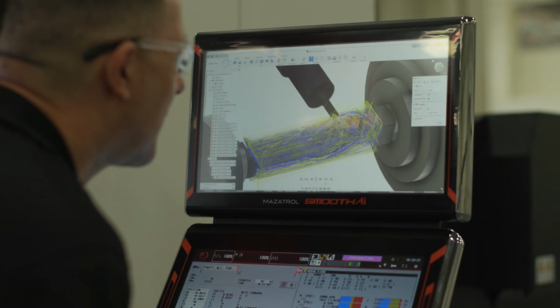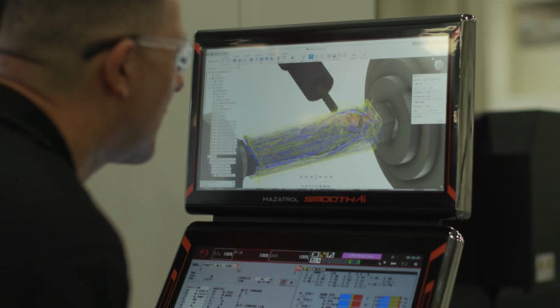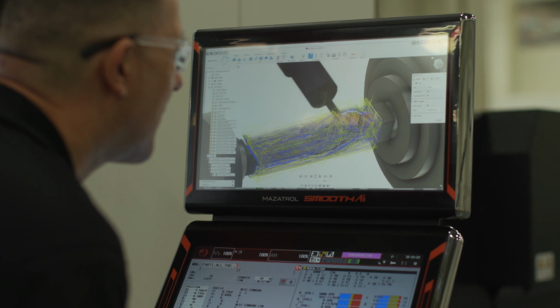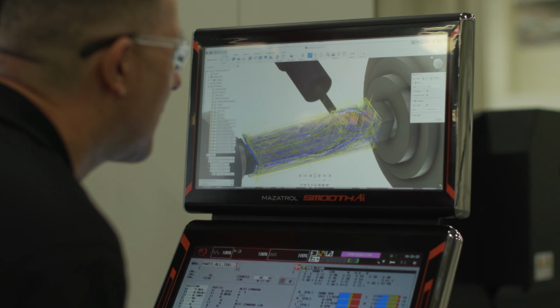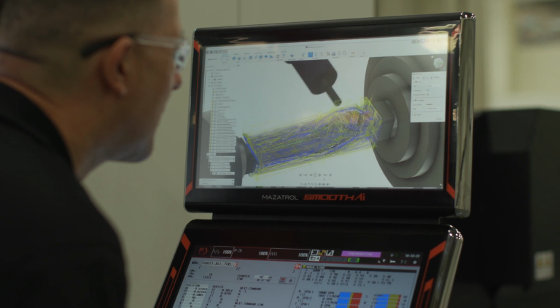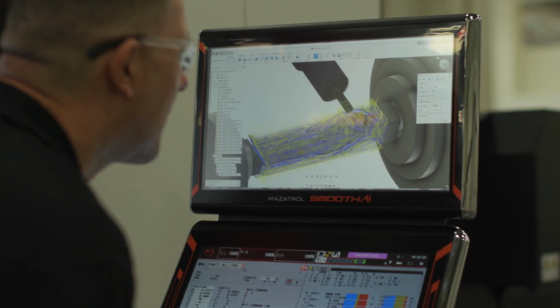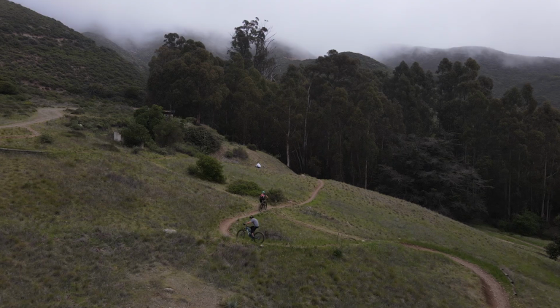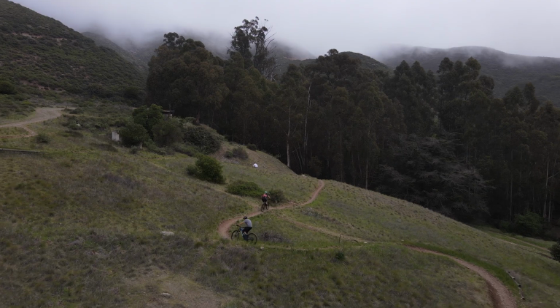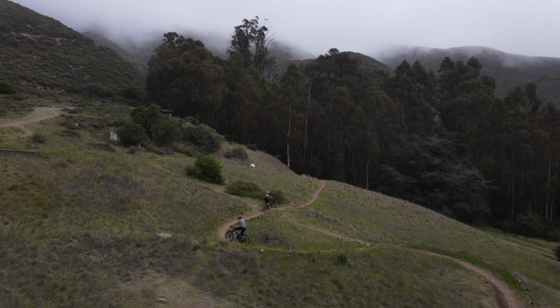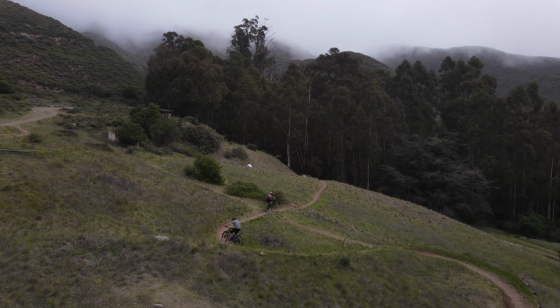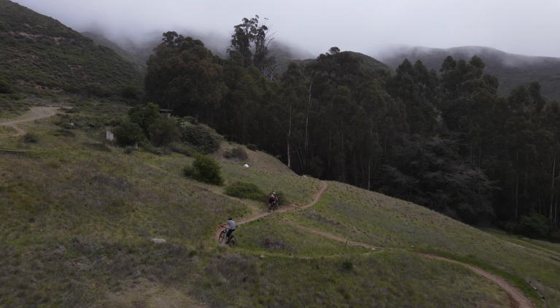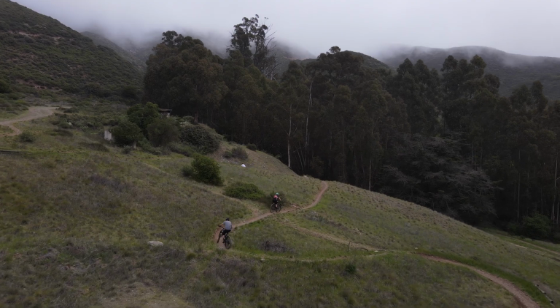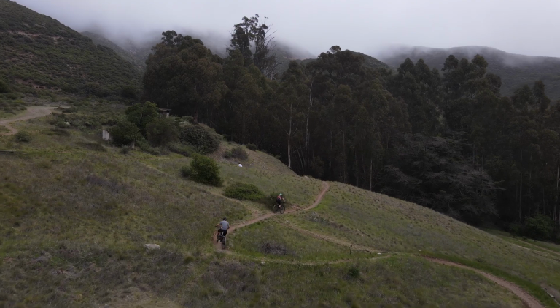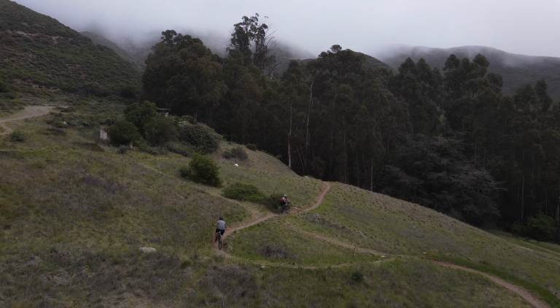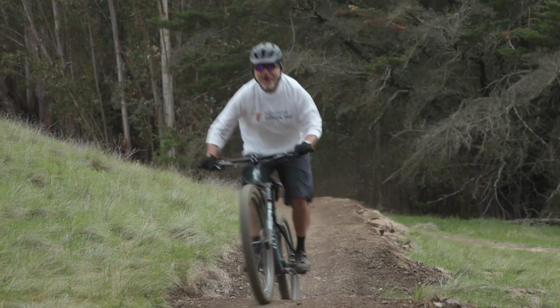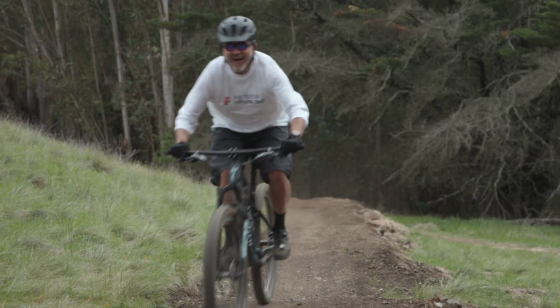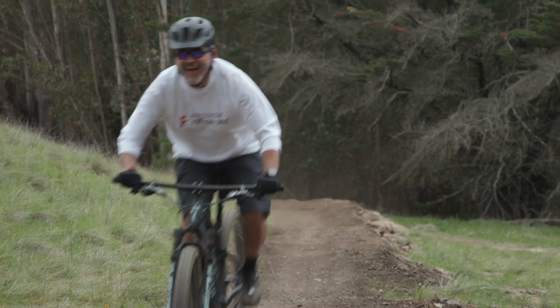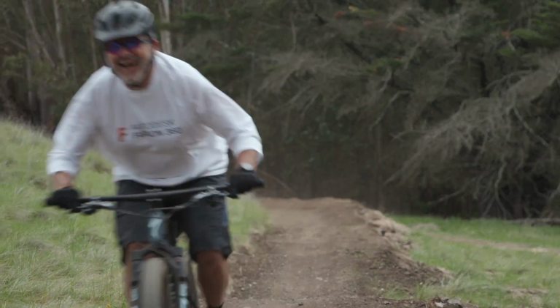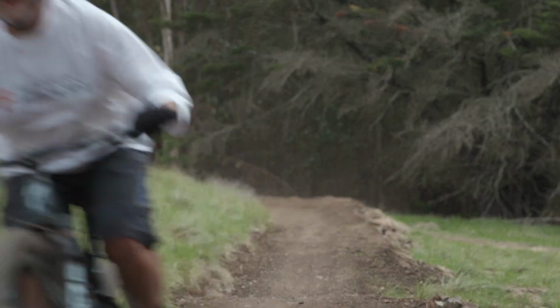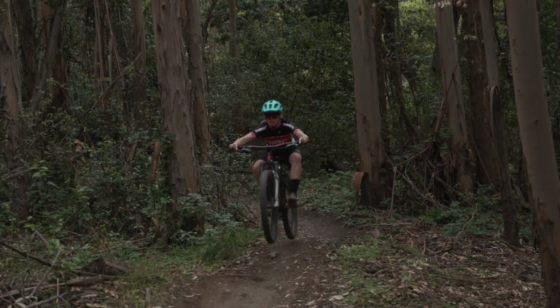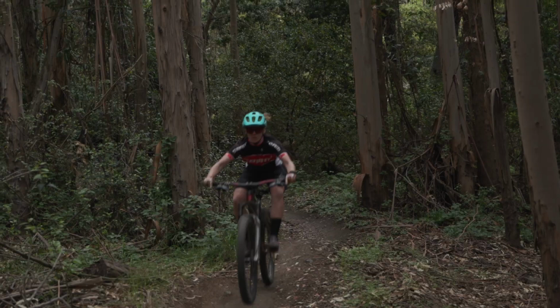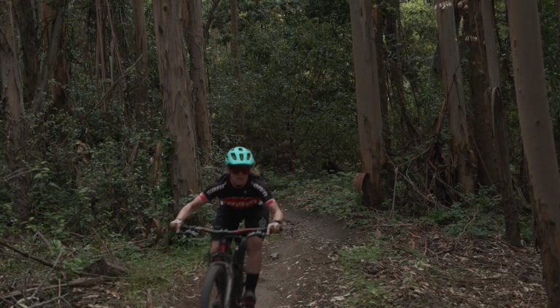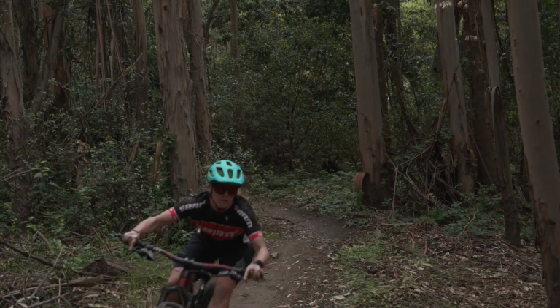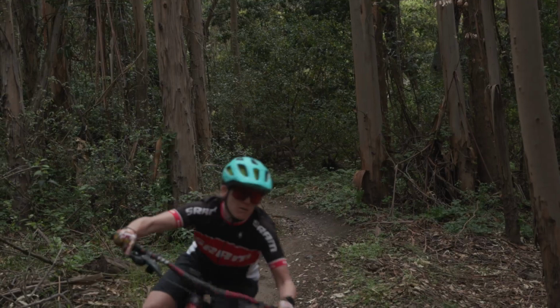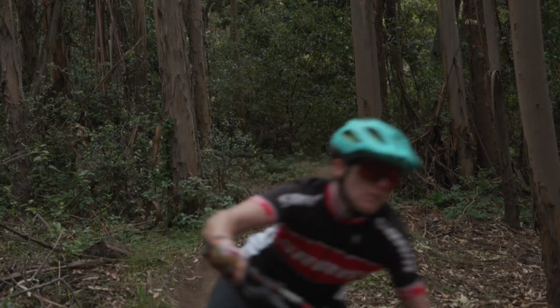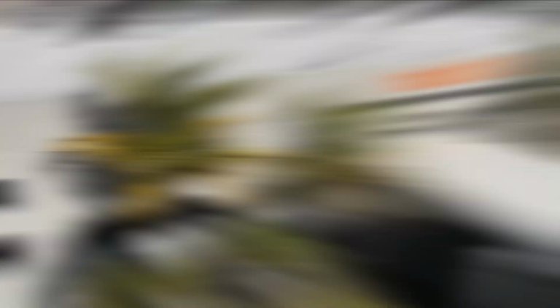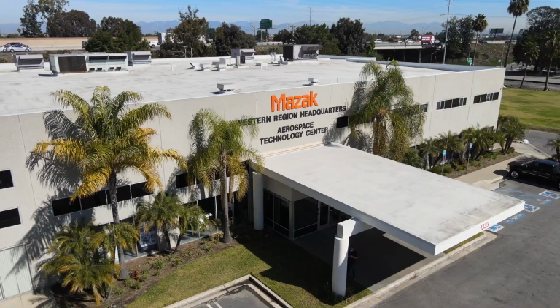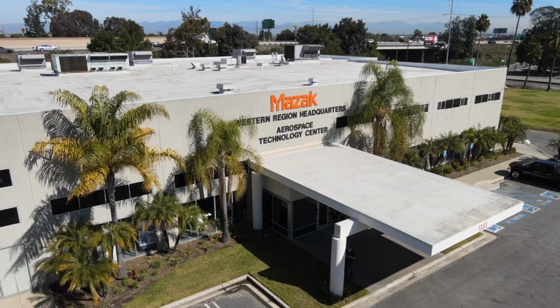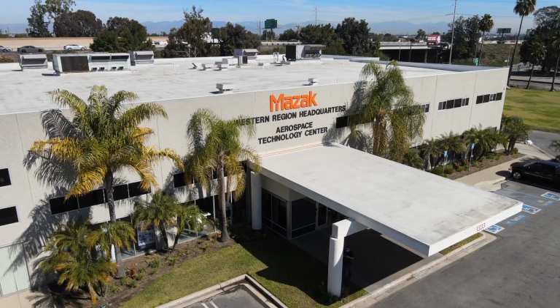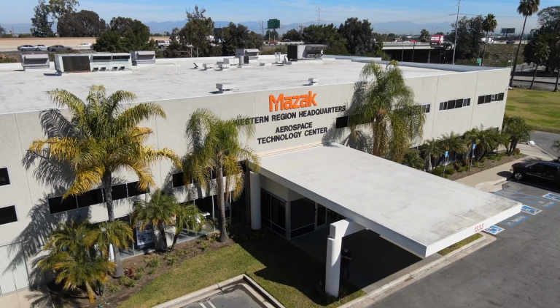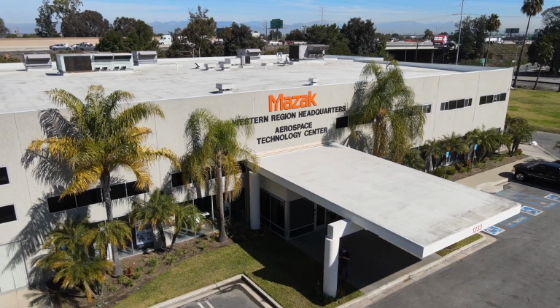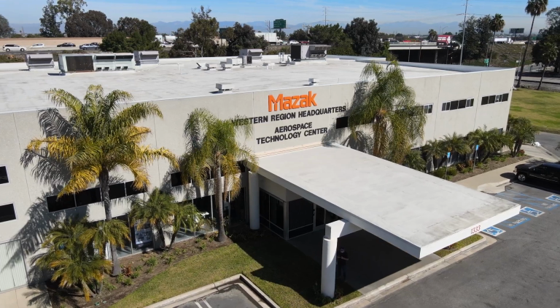Believe it or not, manufacturing is the soul of this country. Everything you do, everything you touch, everything you take for granted is manufactured.